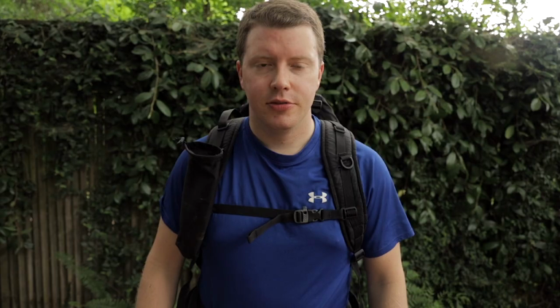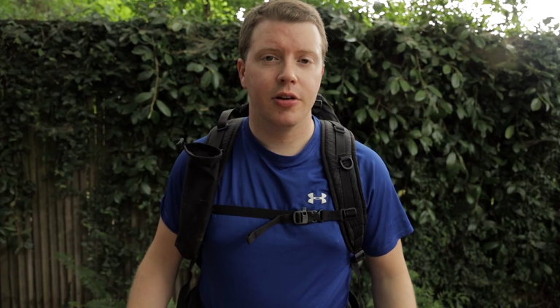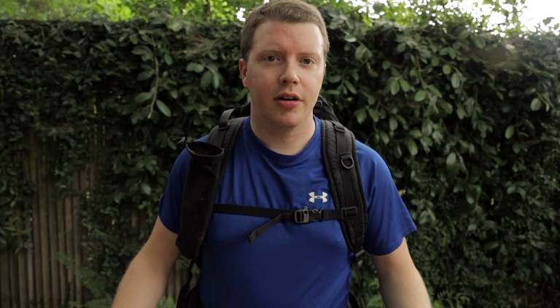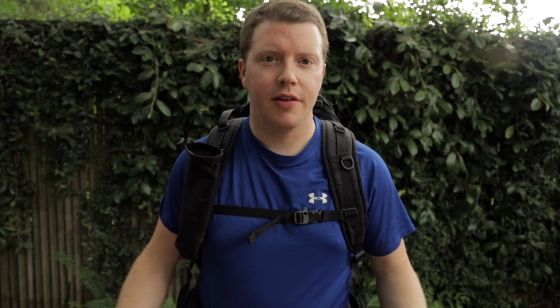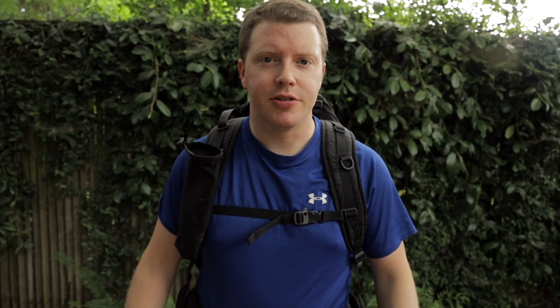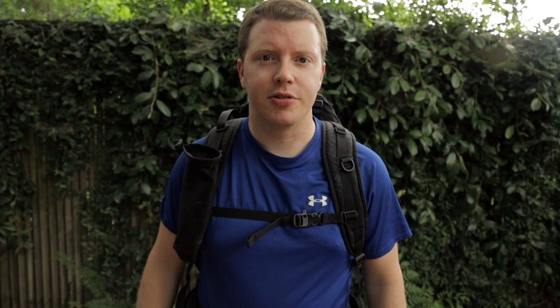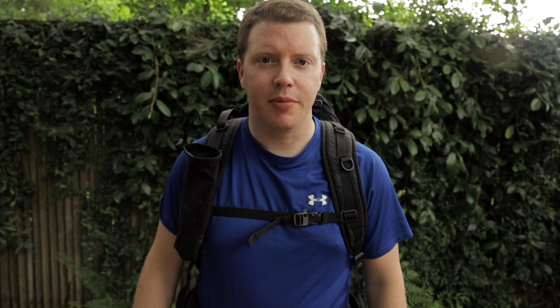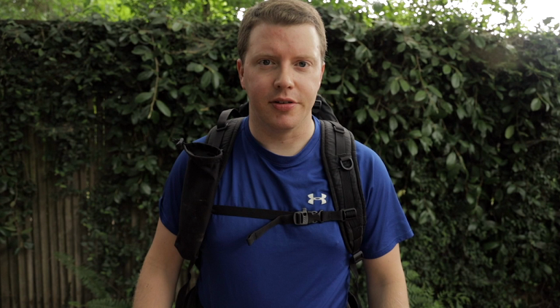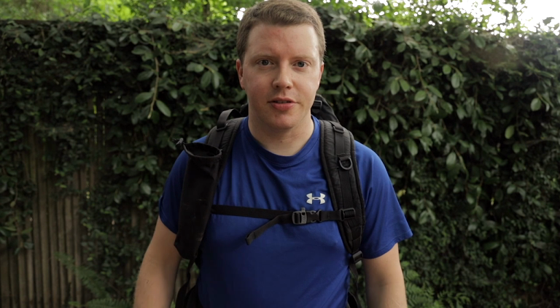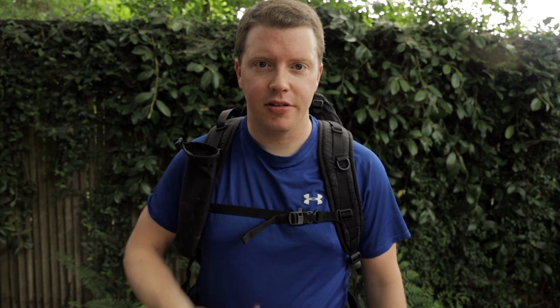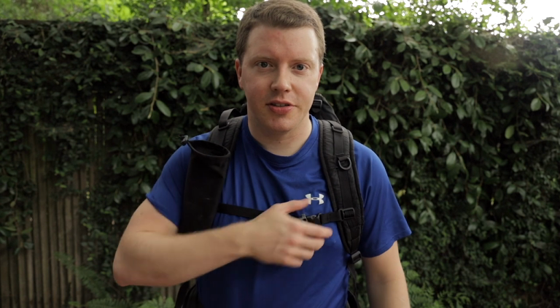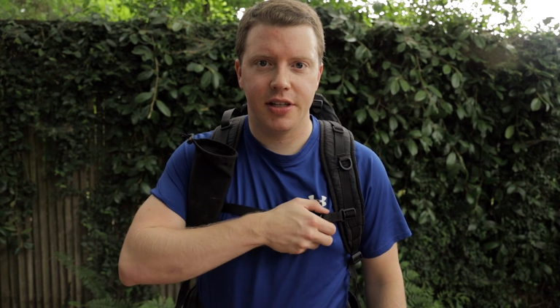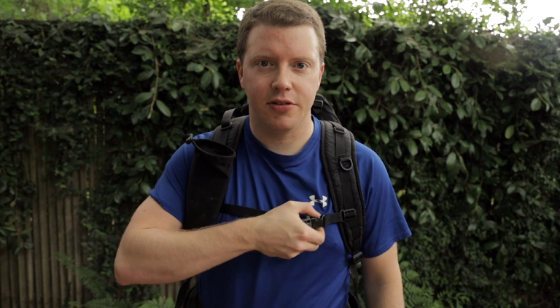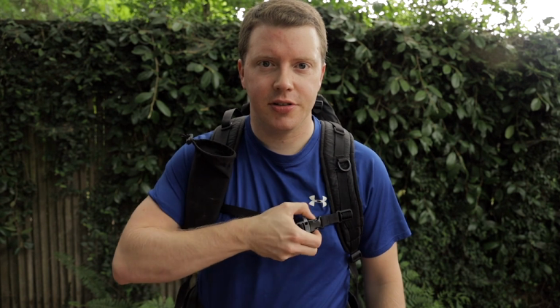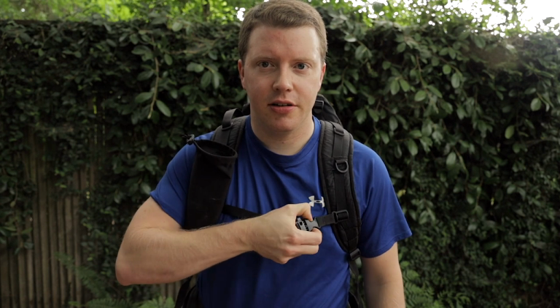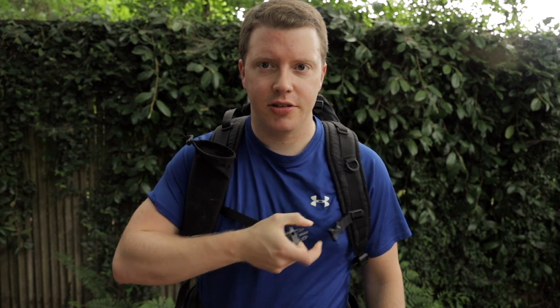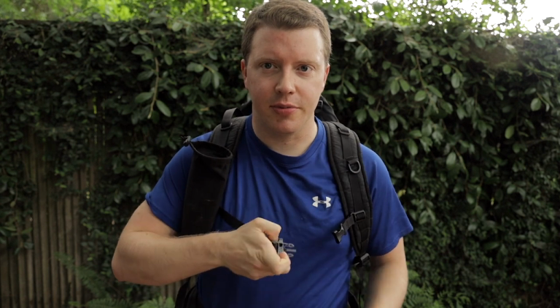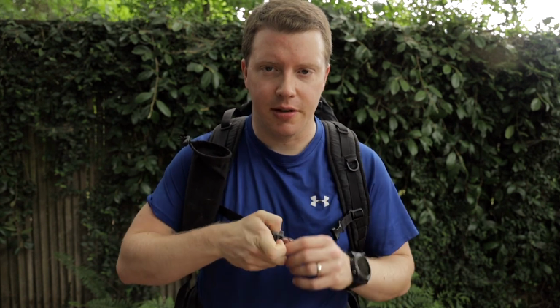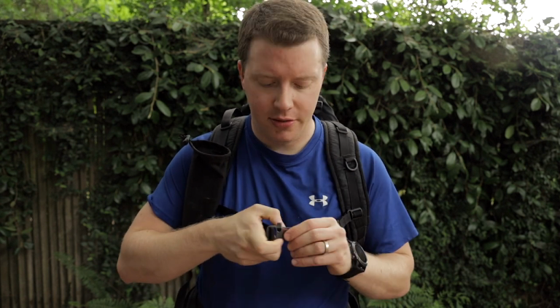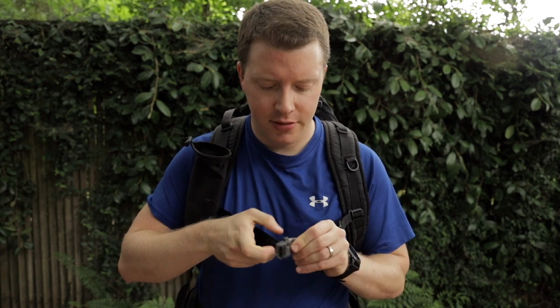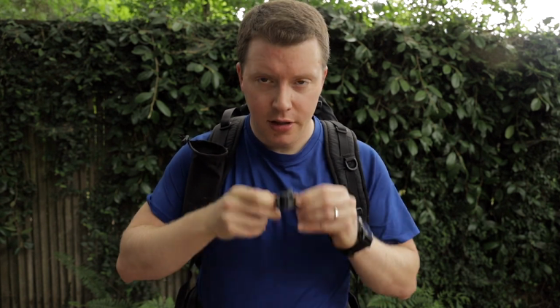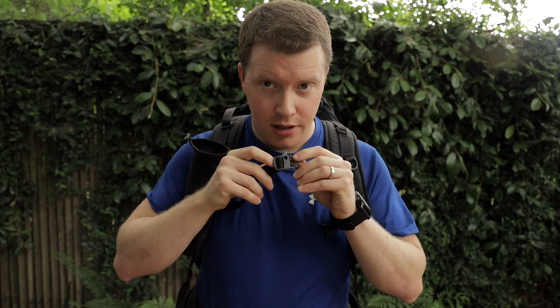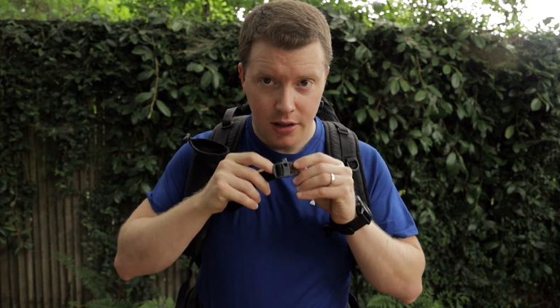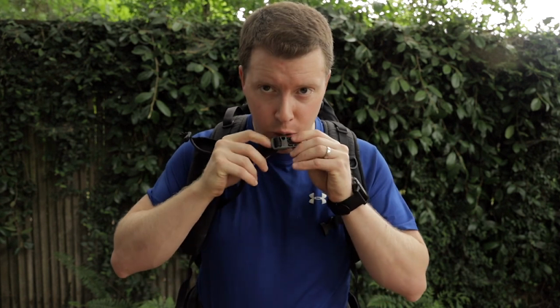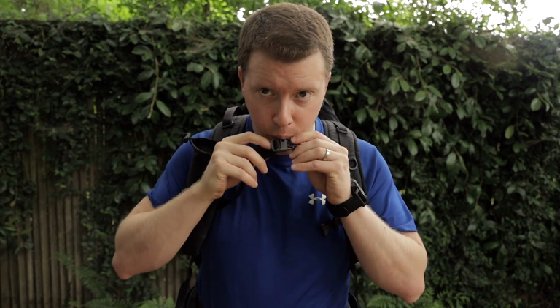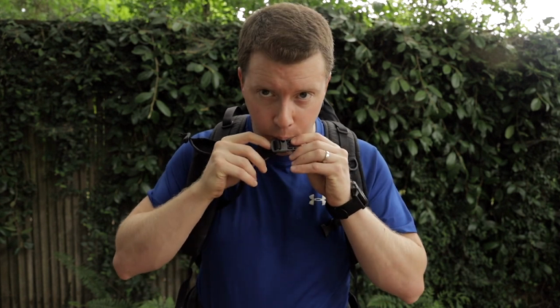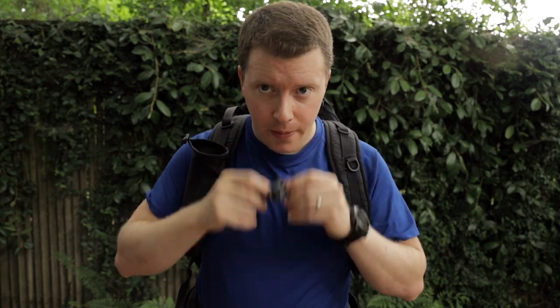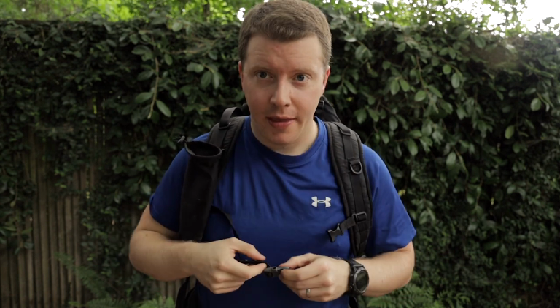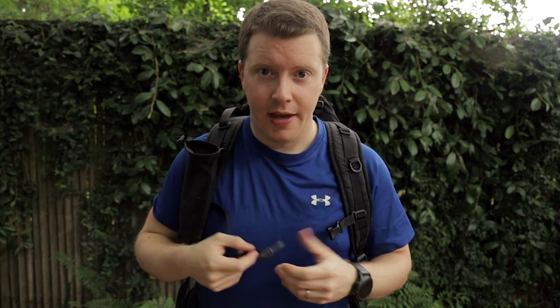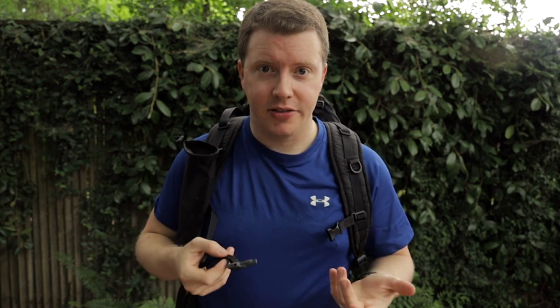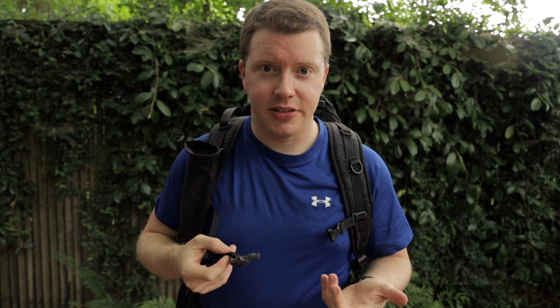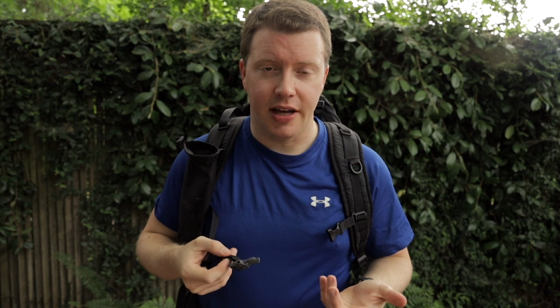Here we are — I have the sternum strap buckle installed. It's easy to get to the whistle now, just simply unbuckle. And it's nice and loud.